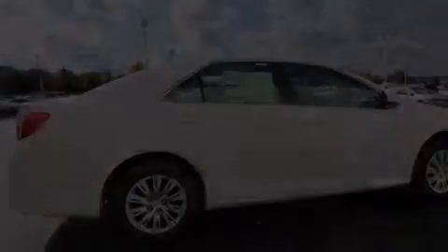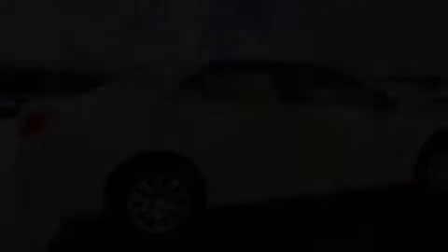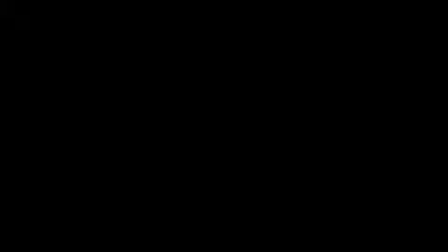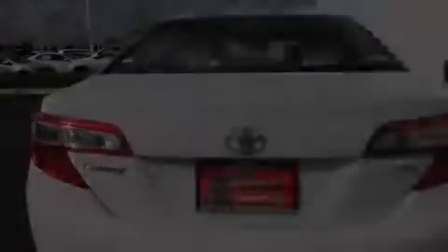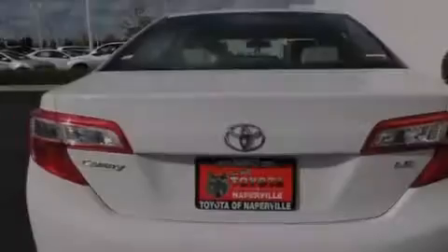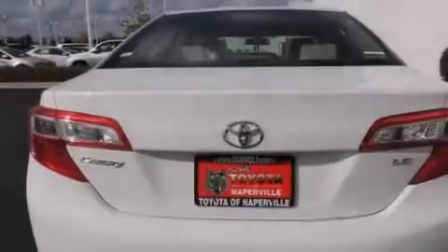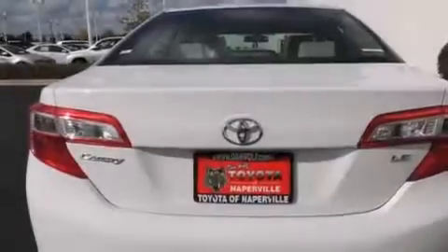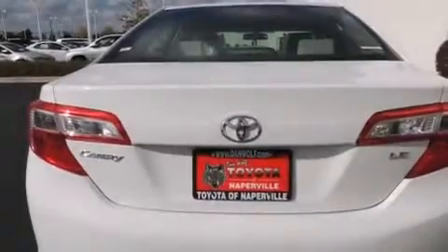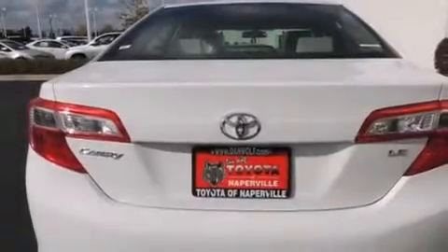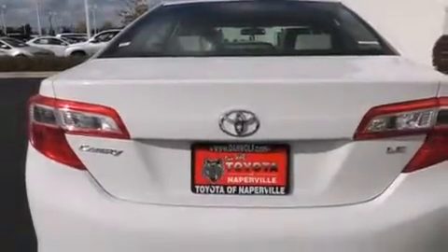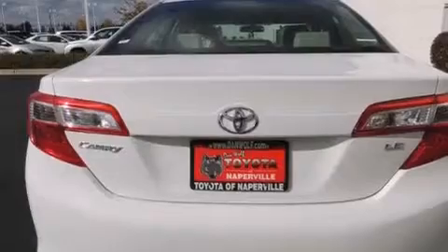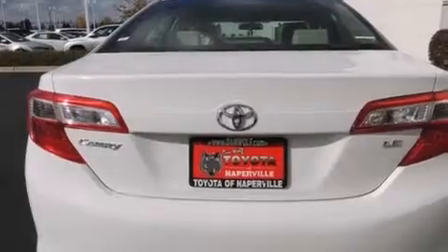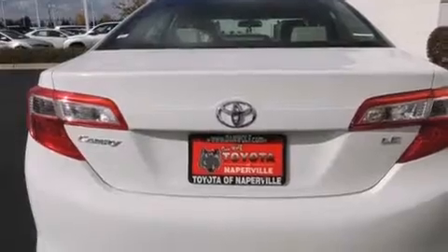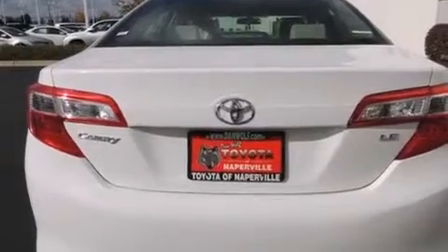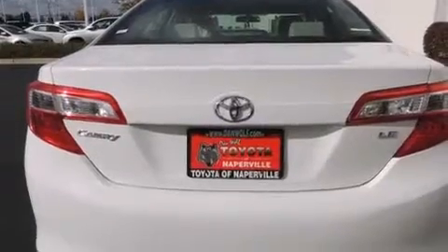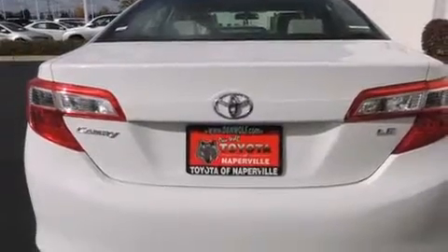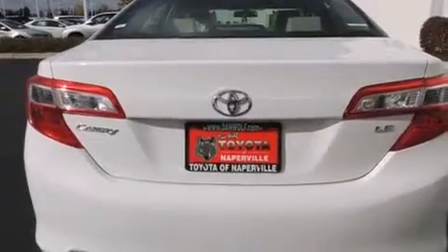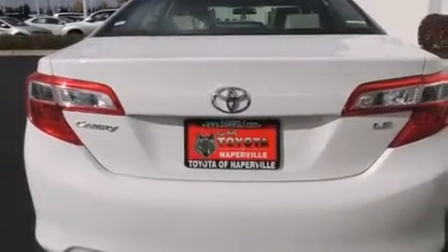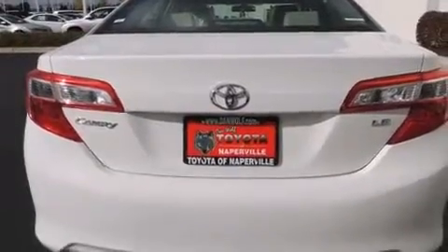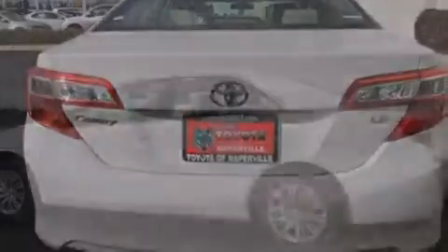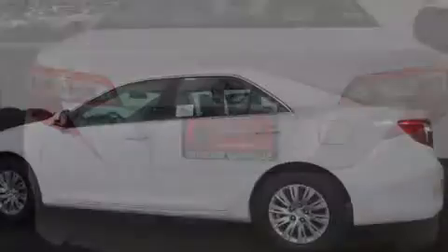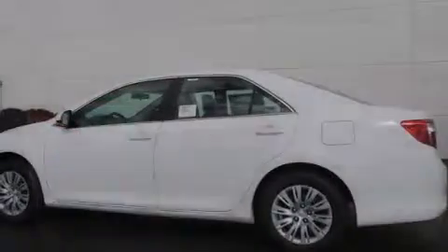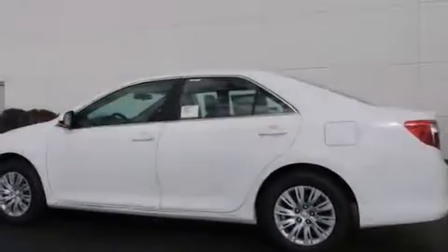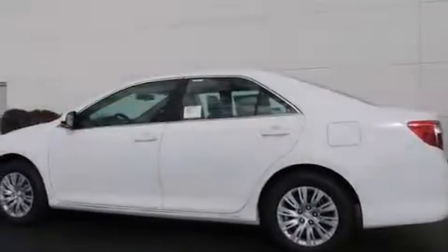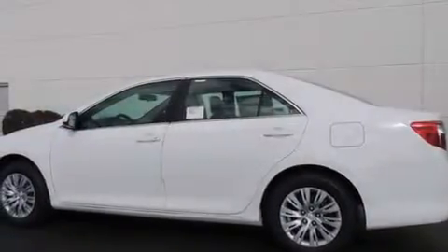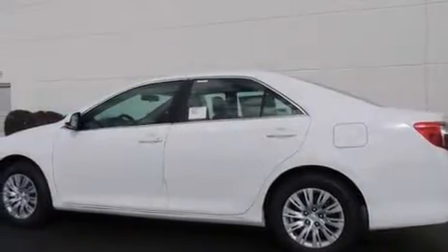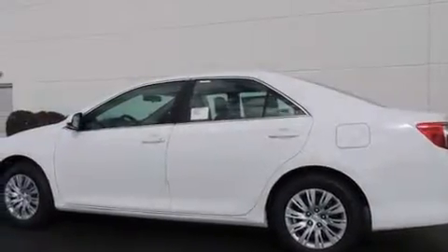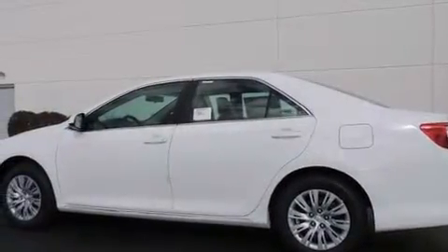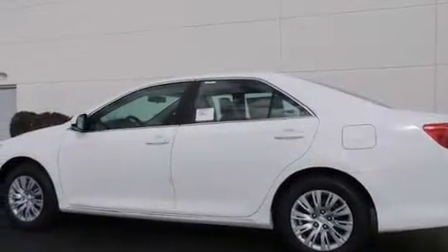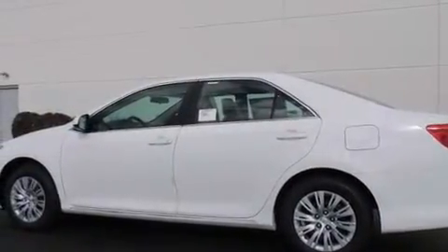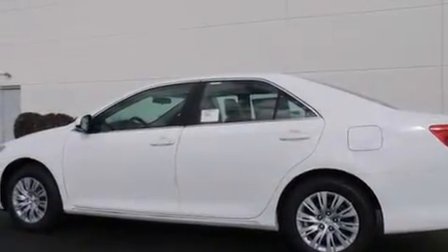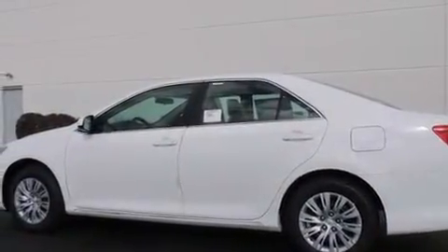Front side impact airbags, a rear window defroster, a CD player, 4-wheel disc brakes with ABS, a keyless entry system, and air conditioning.